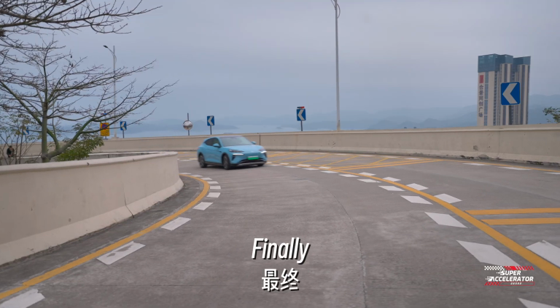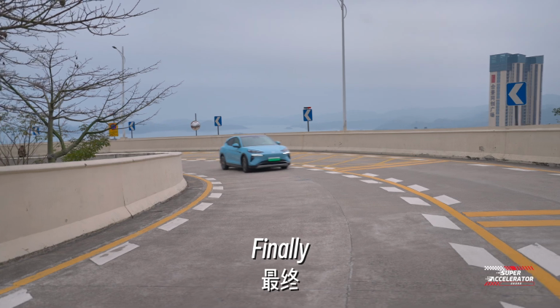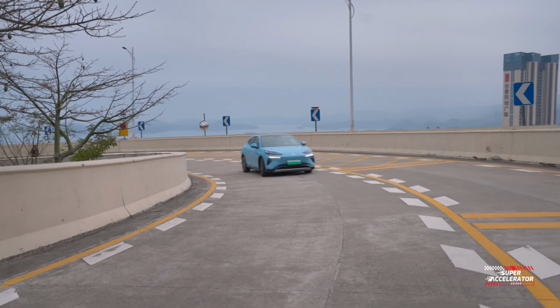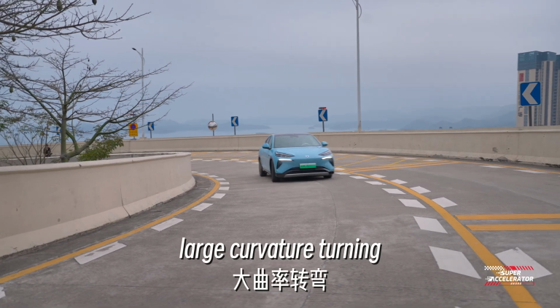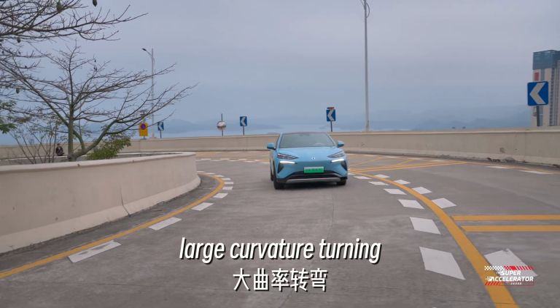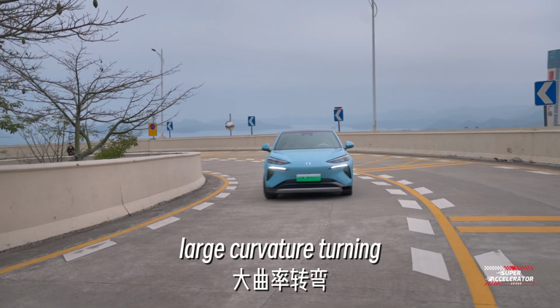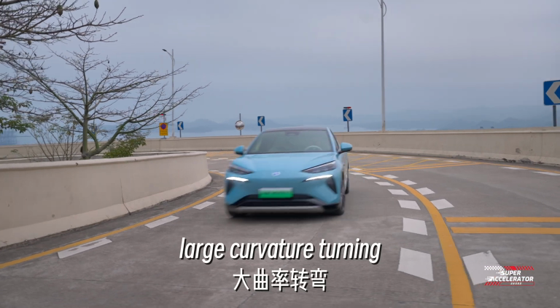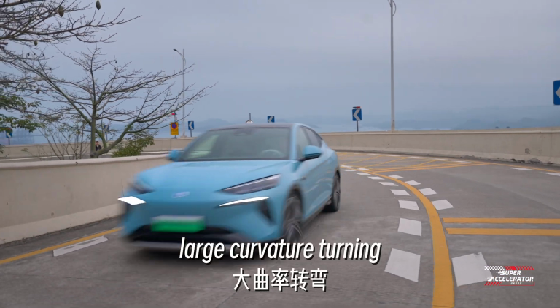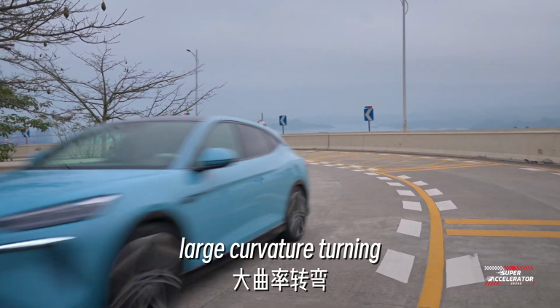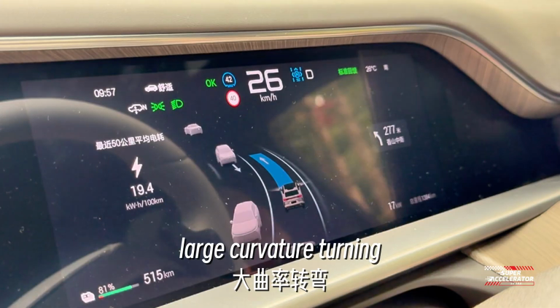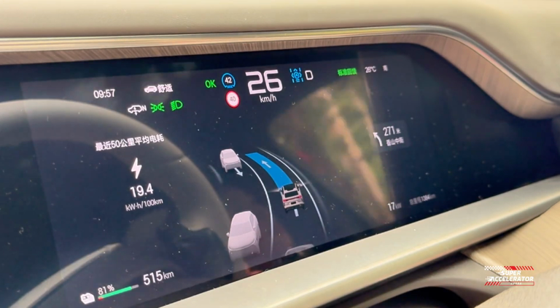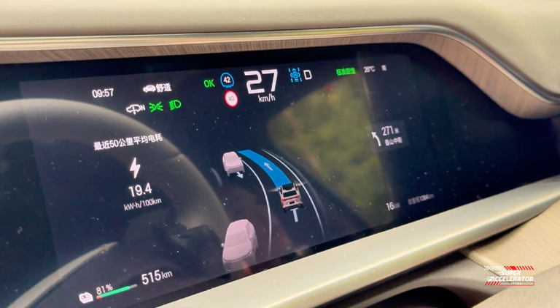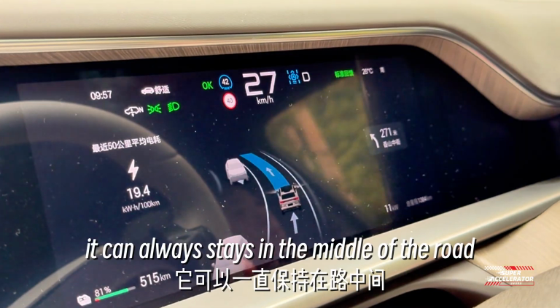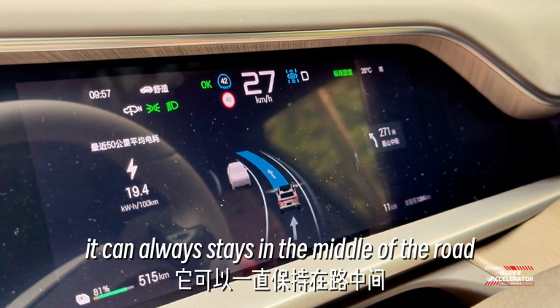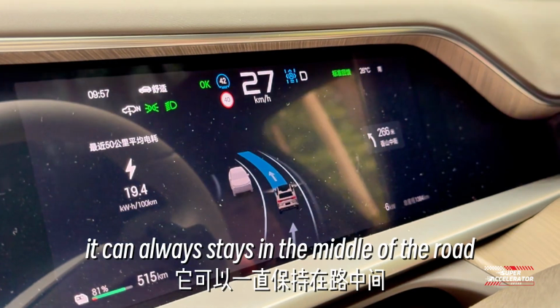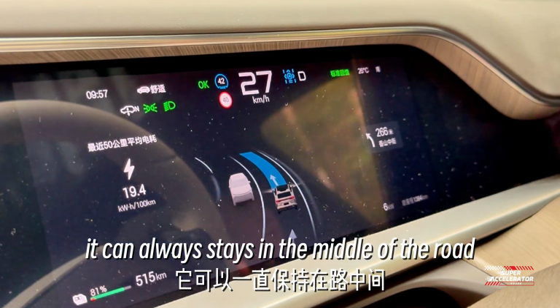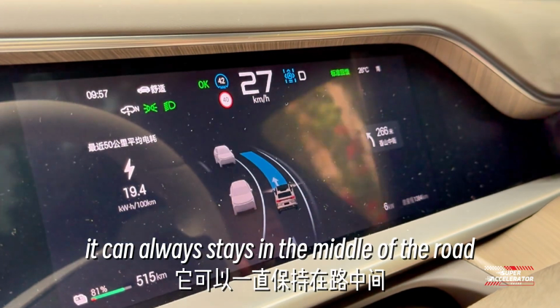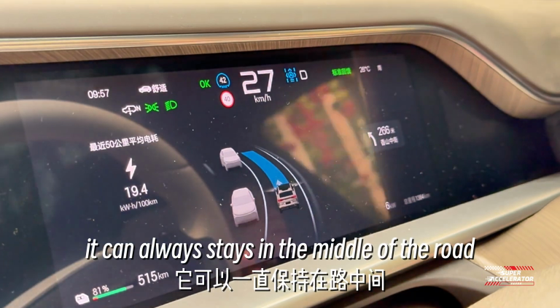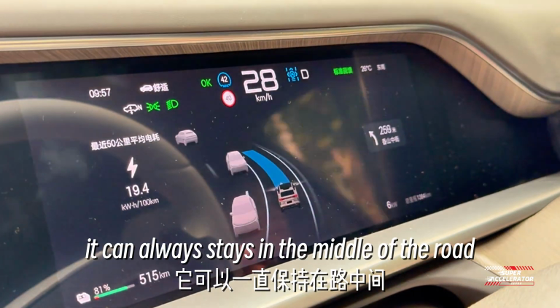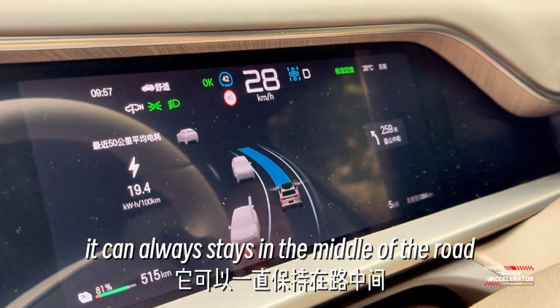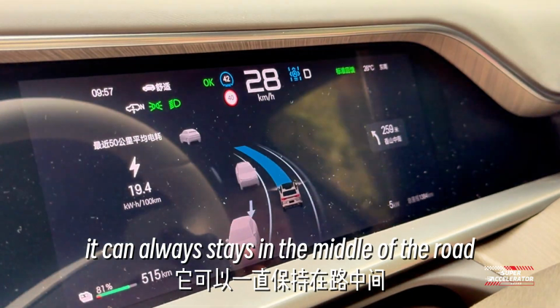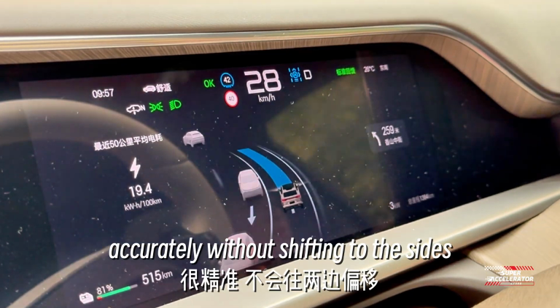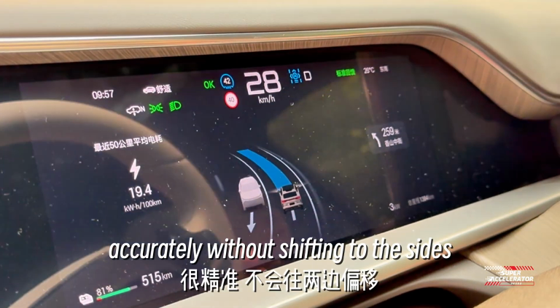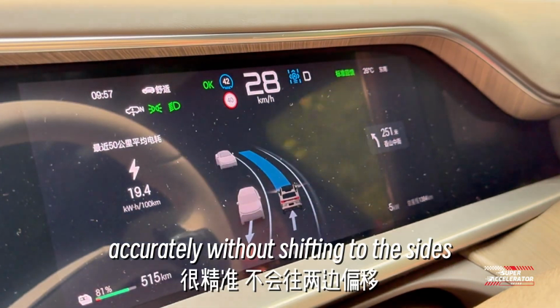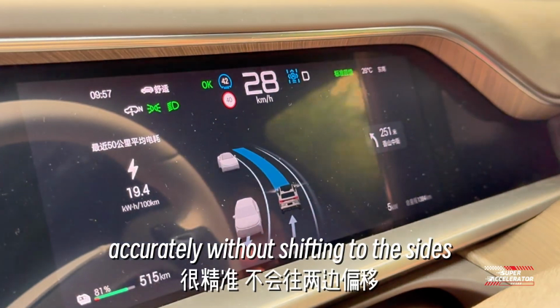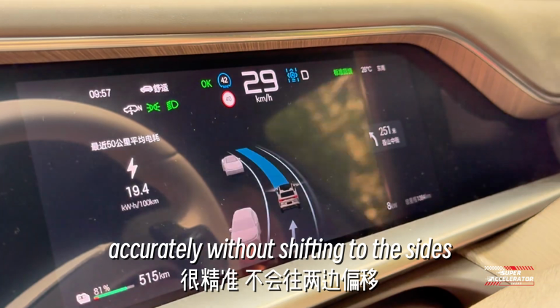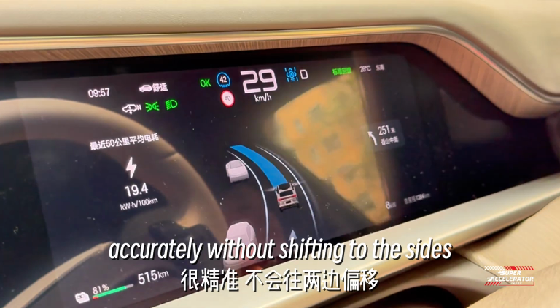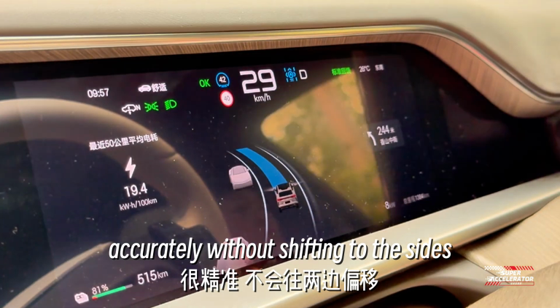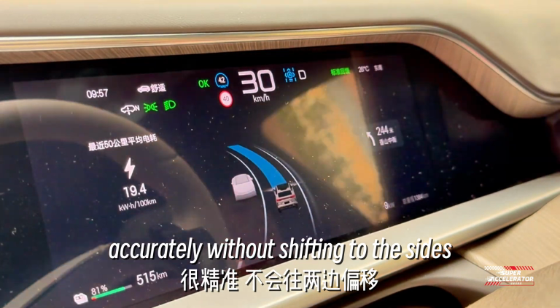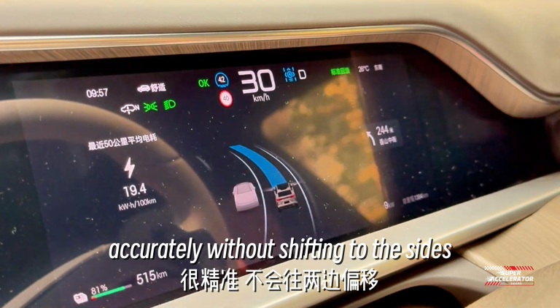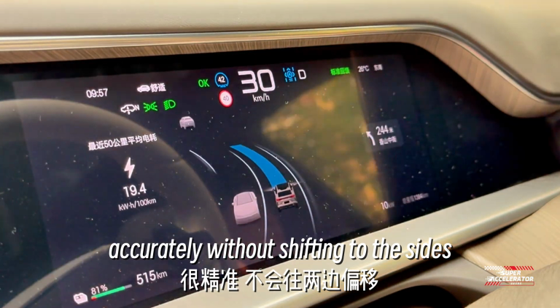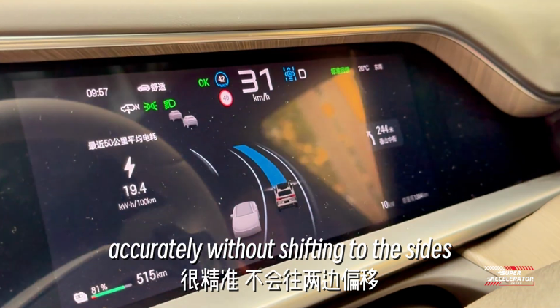Finally, large curved ridge turning. It can always stay in the middle of the road accurately without shifting to the sides.